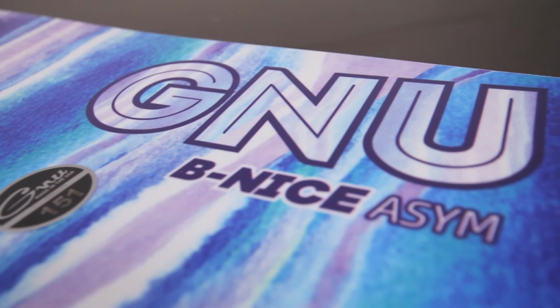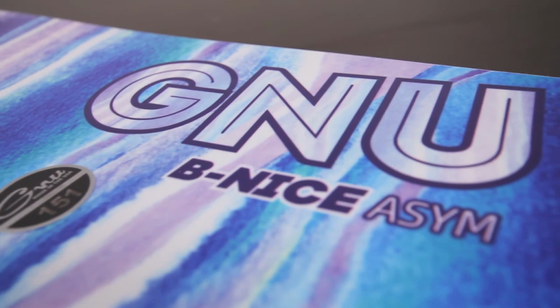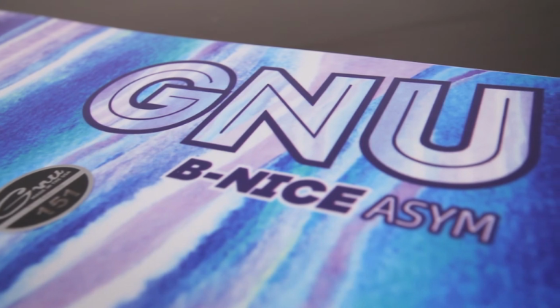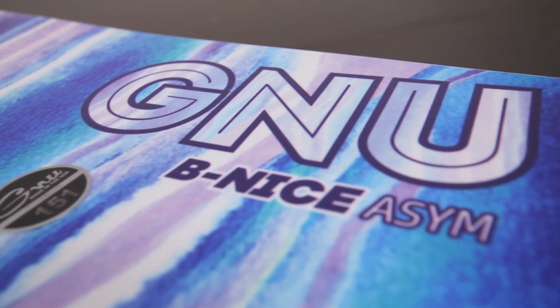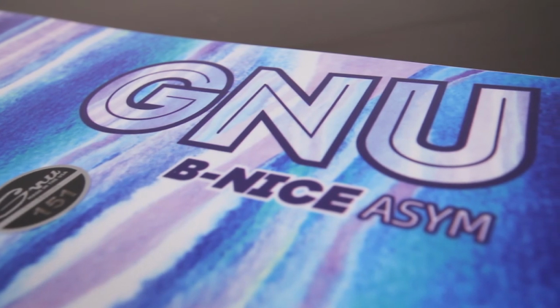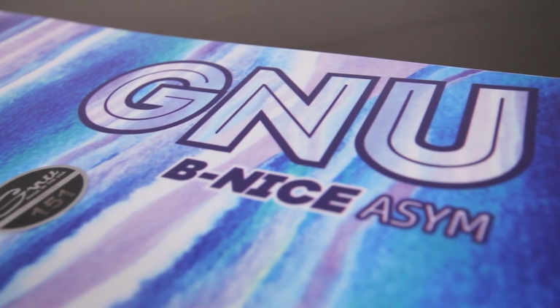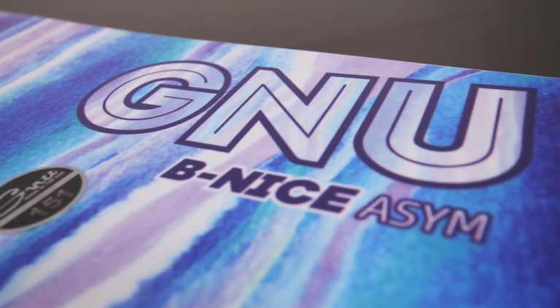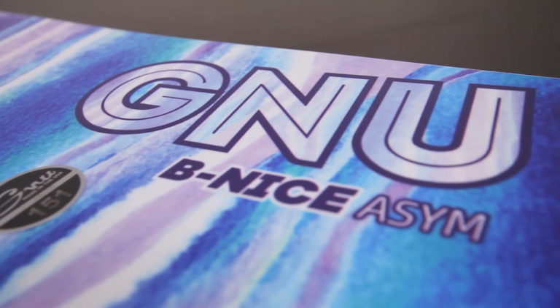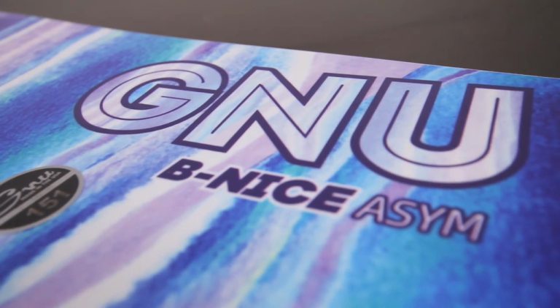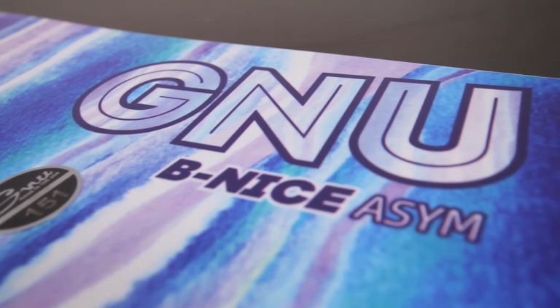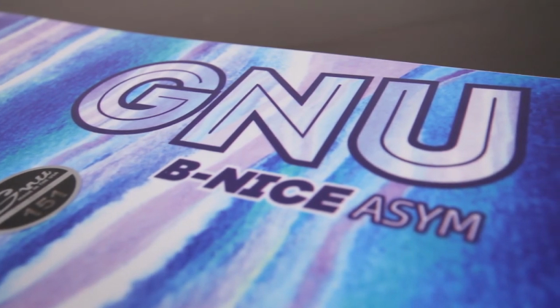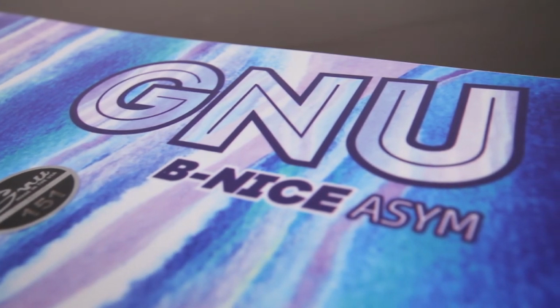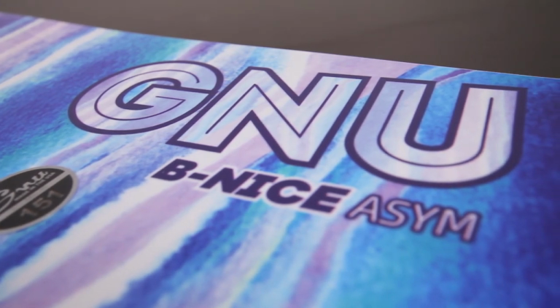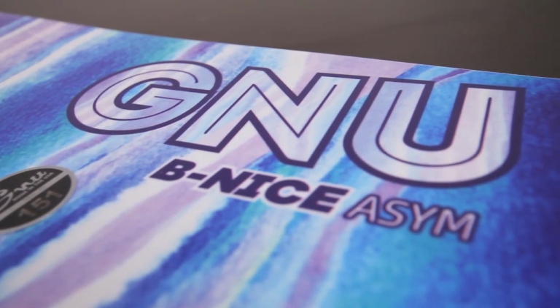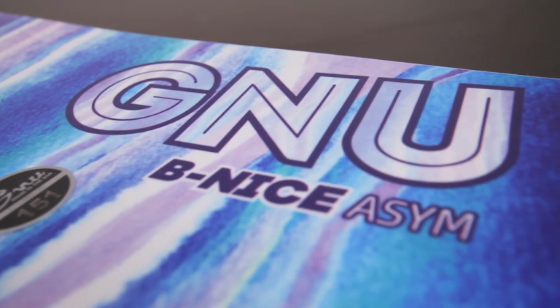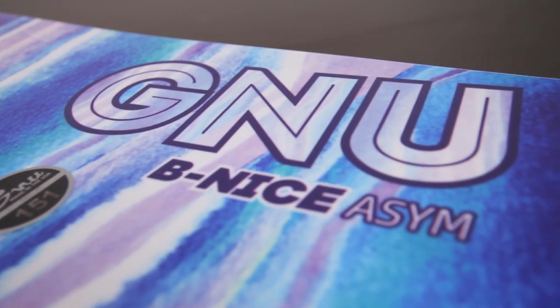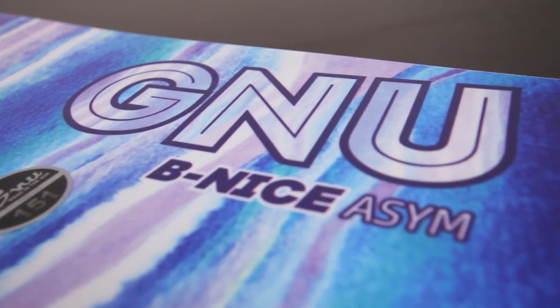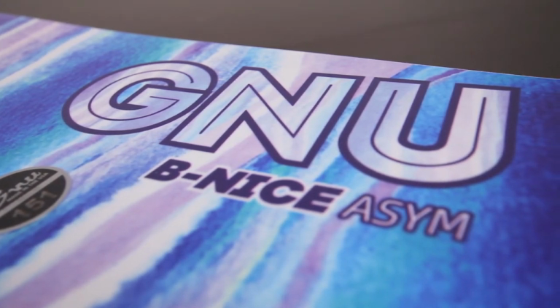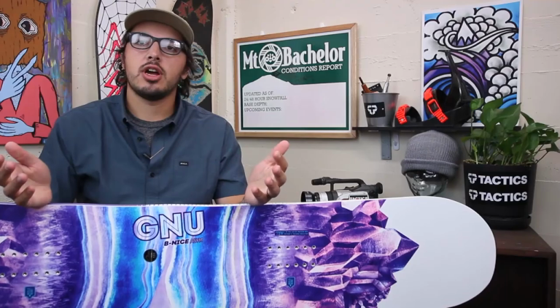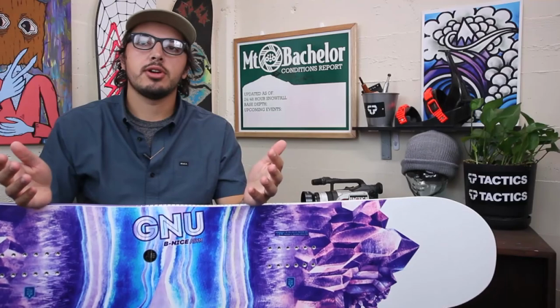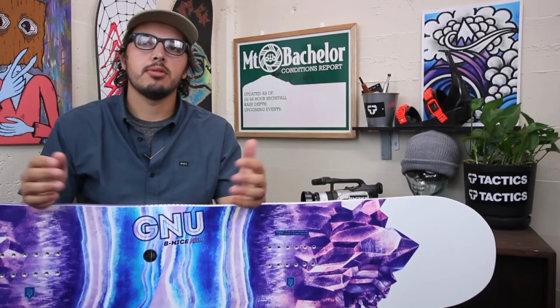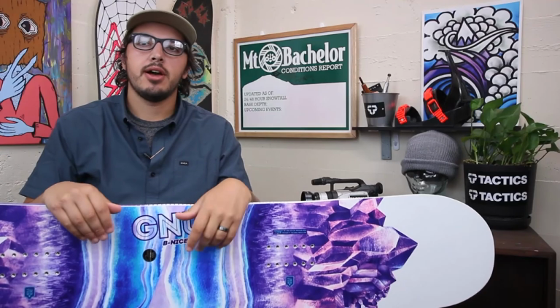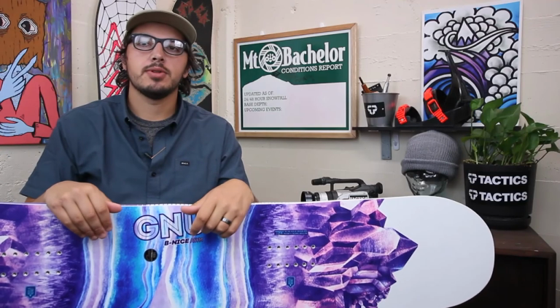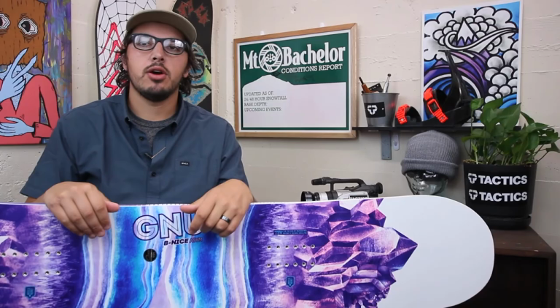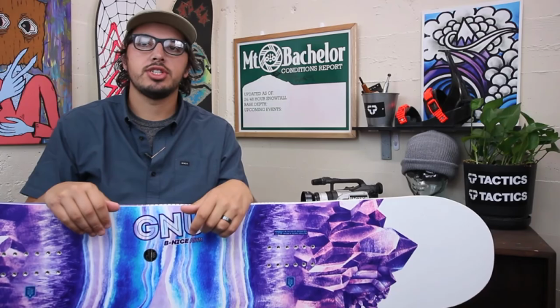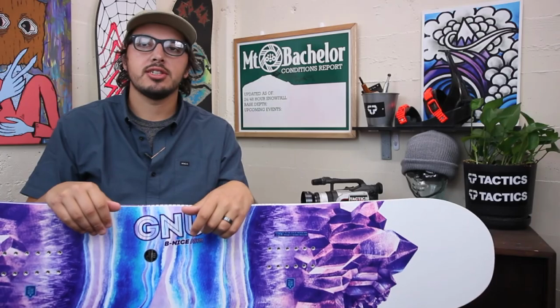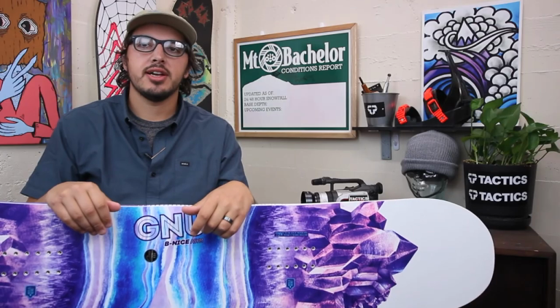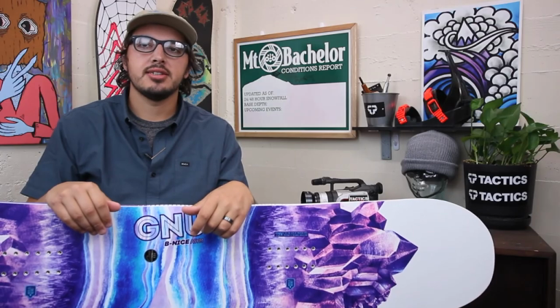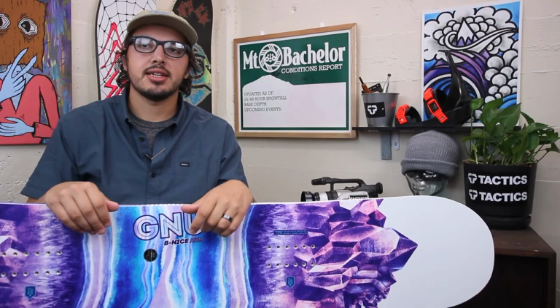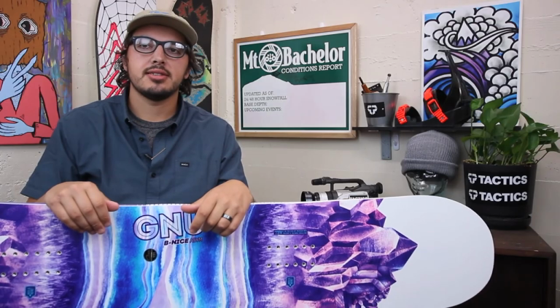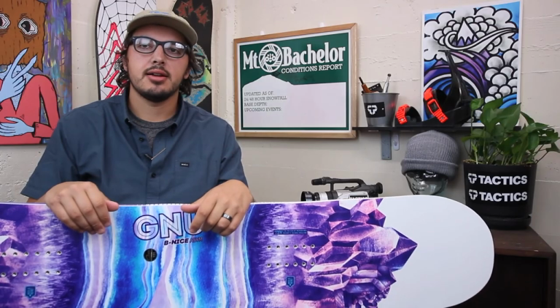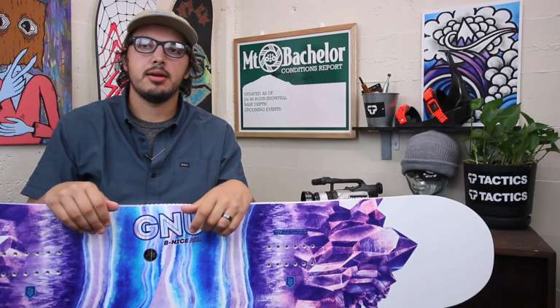If you have any questions about this board or any of the other GNU boards, feel free to drop a comment in the box below or check the specs on tactics.com.